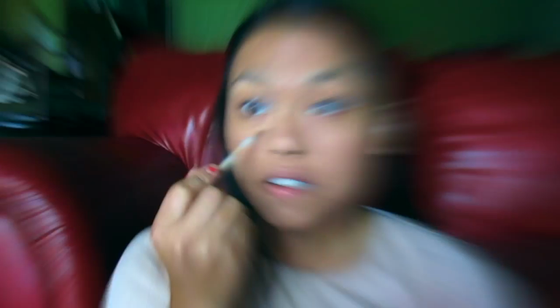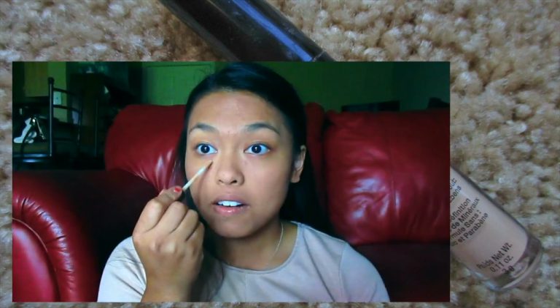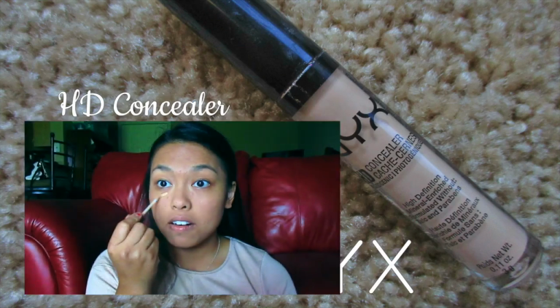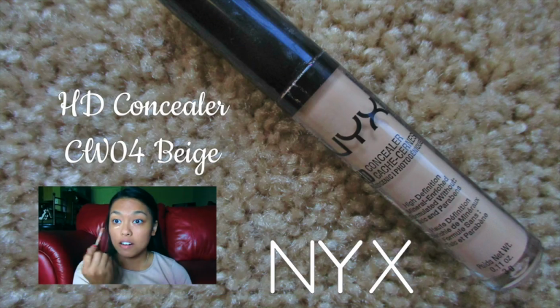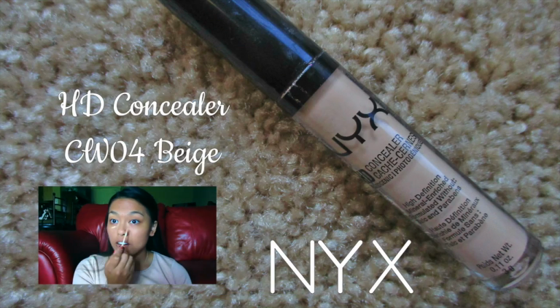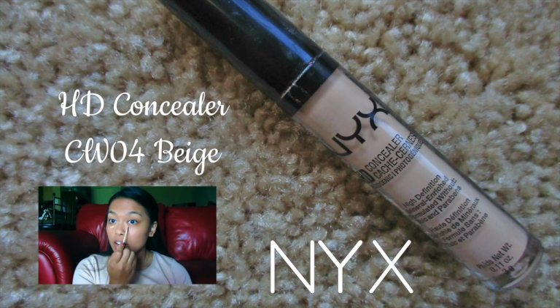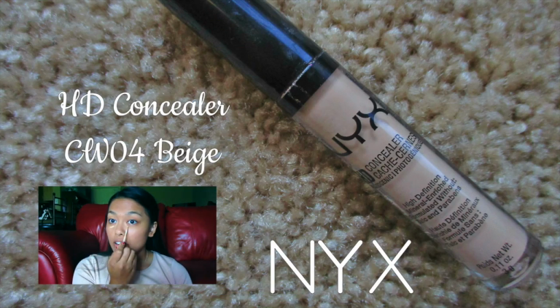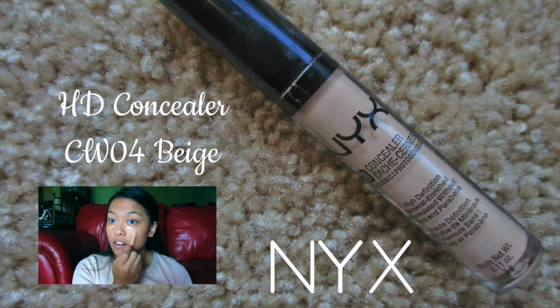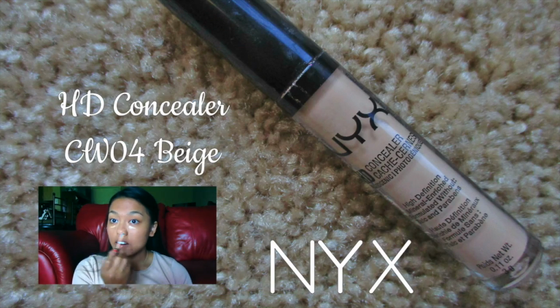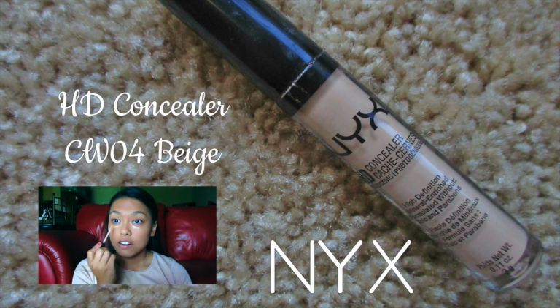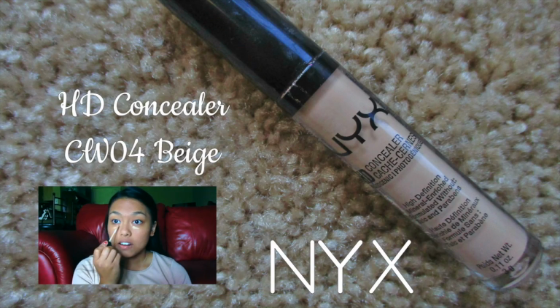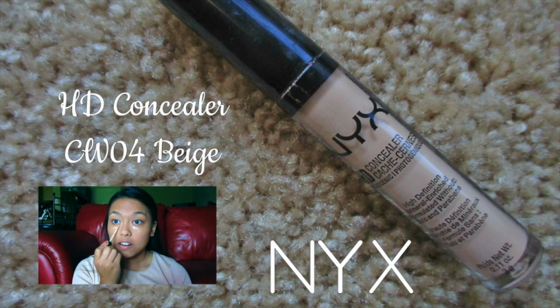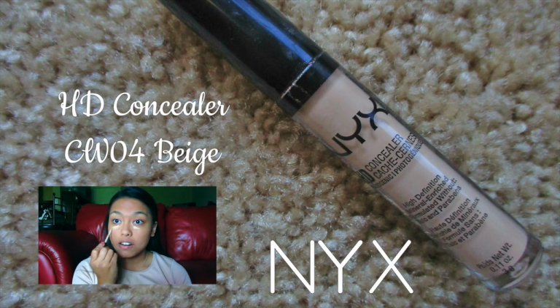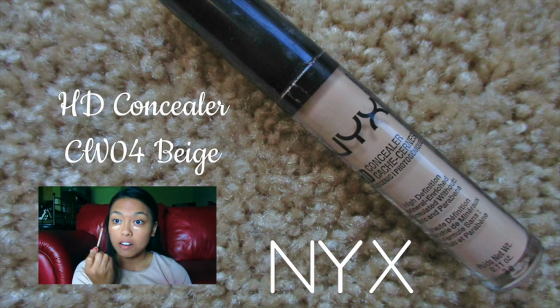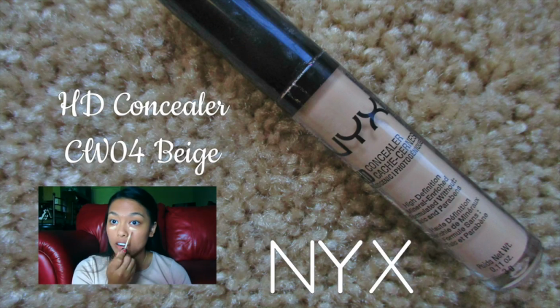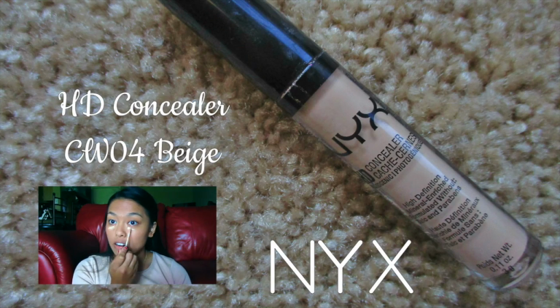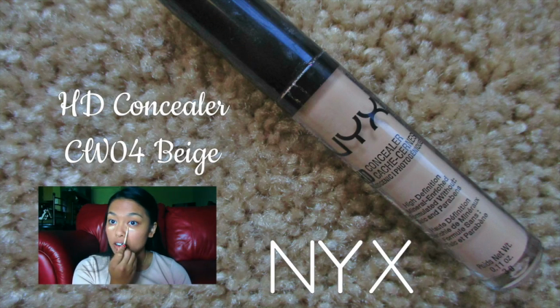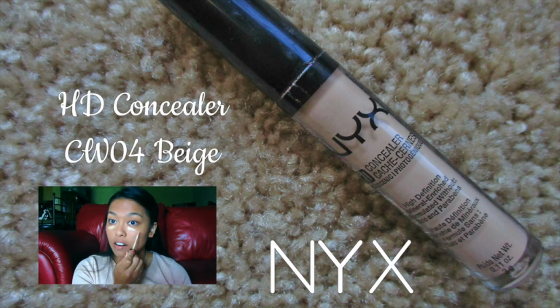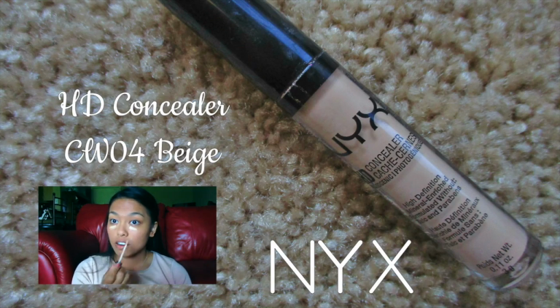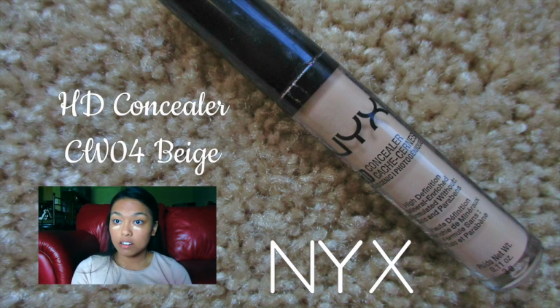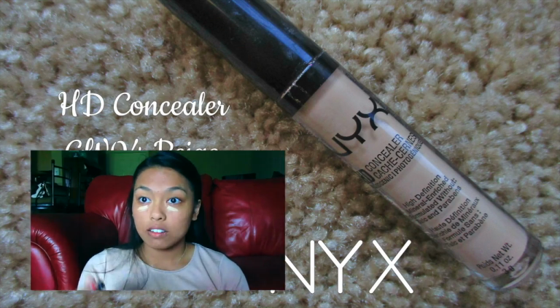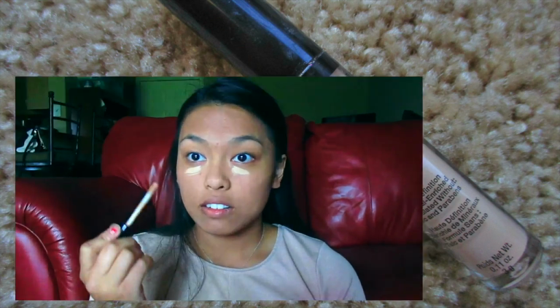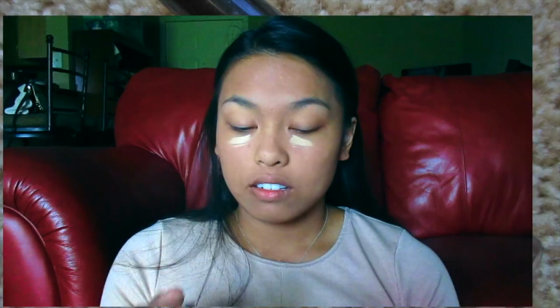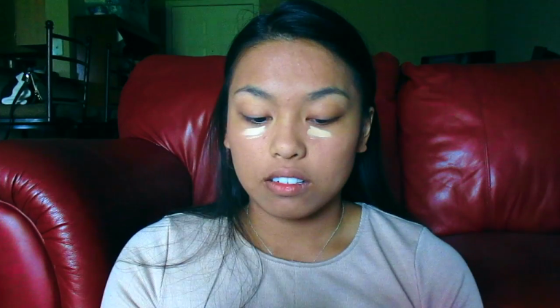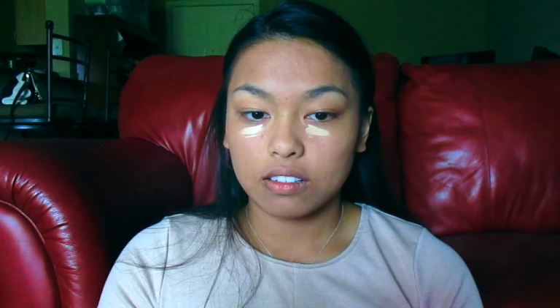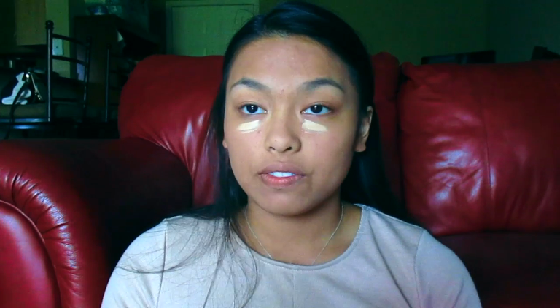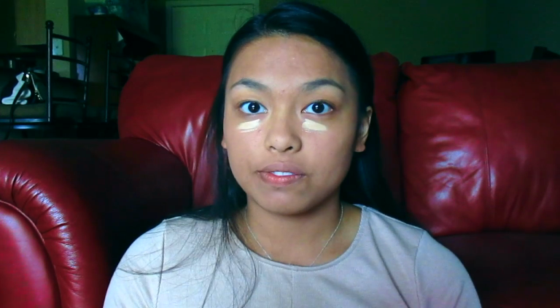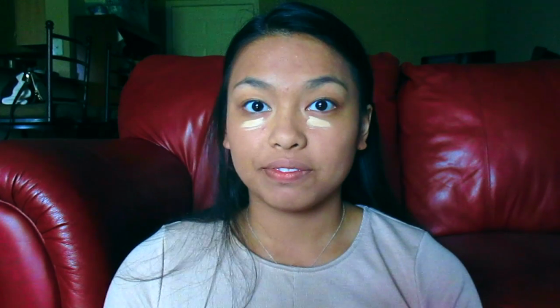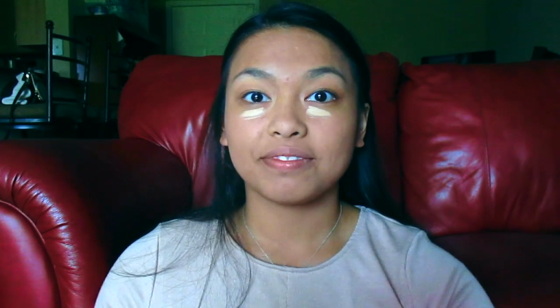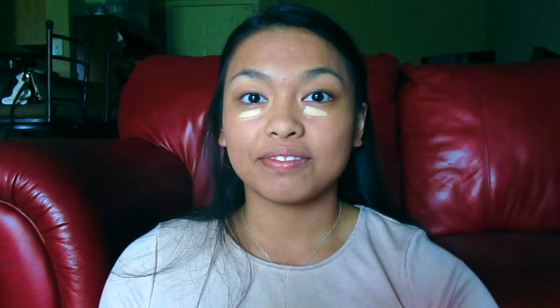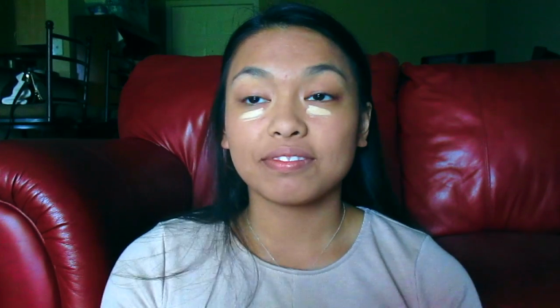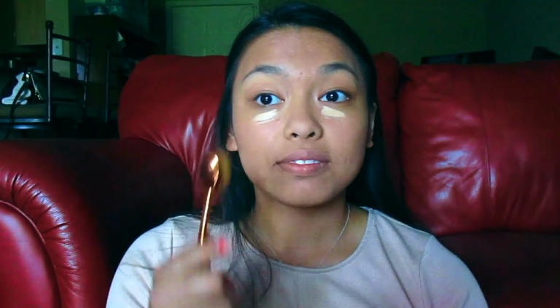For concealer, I'm using the NYX HD Concealer in the color Beige and applying it with the same brush.